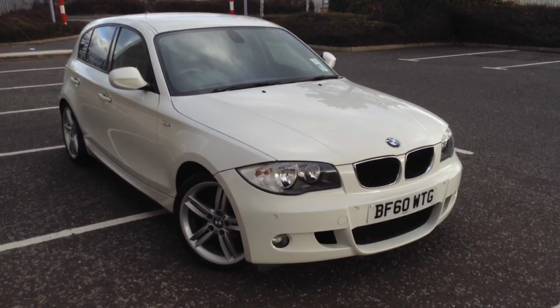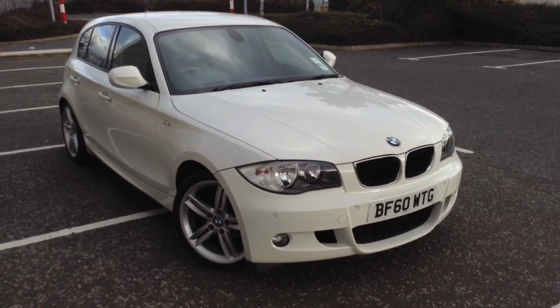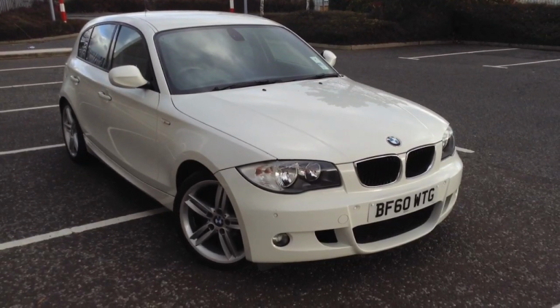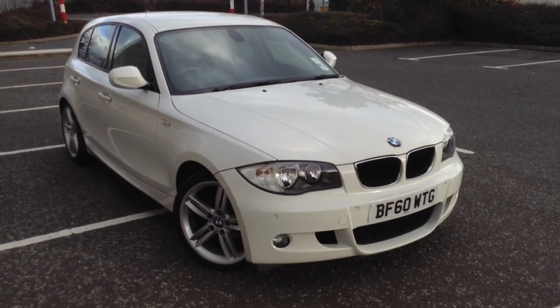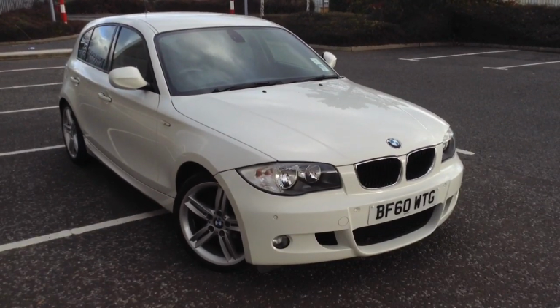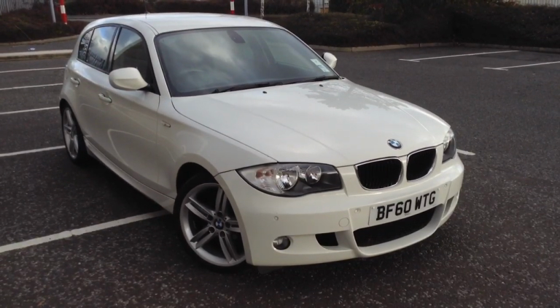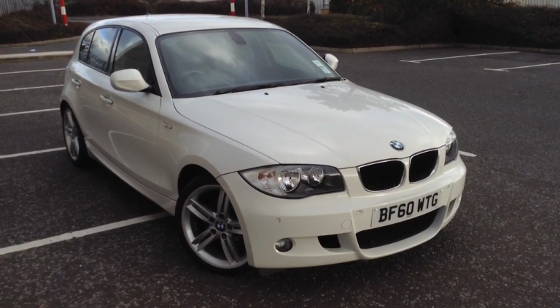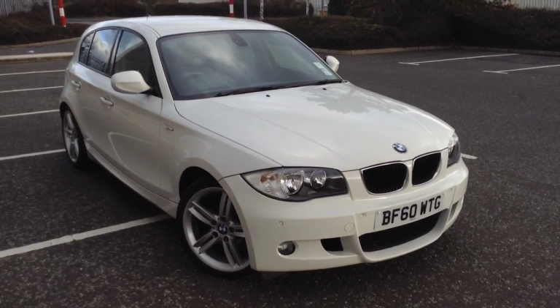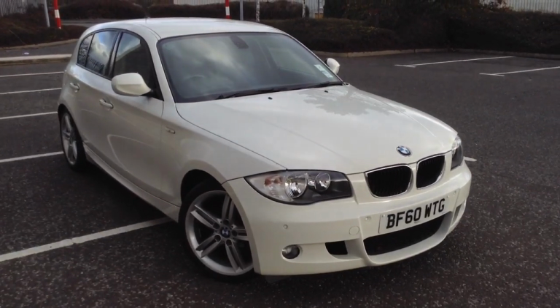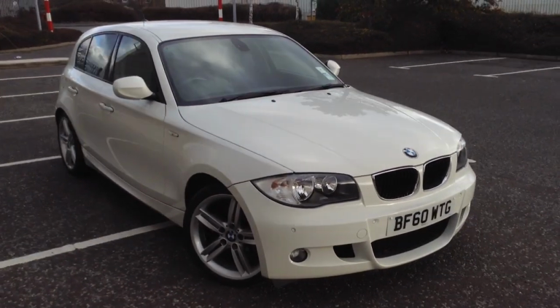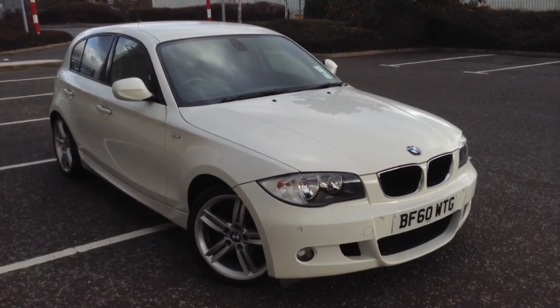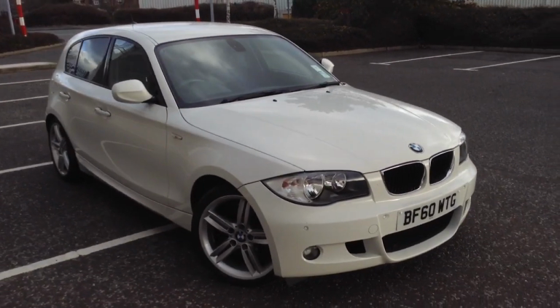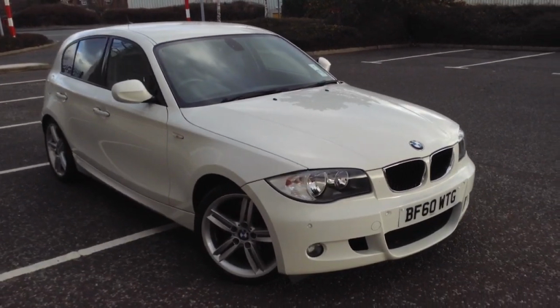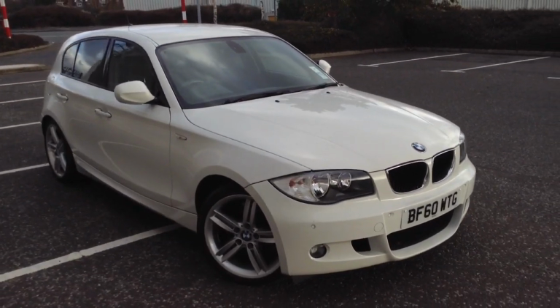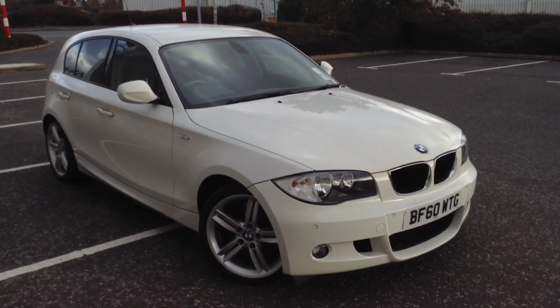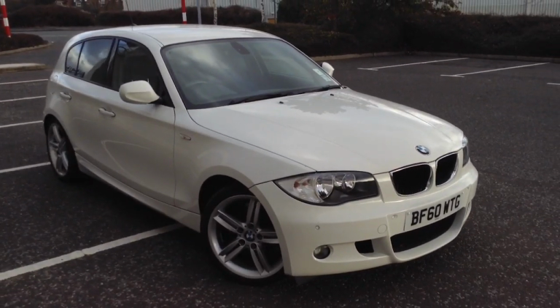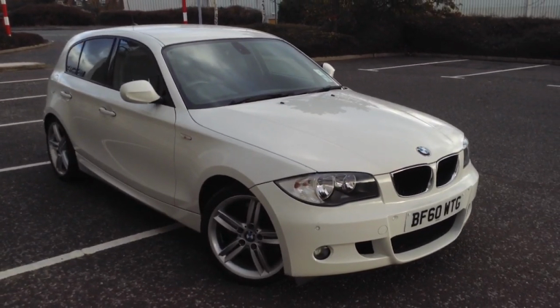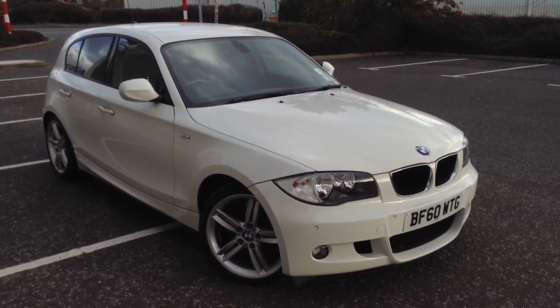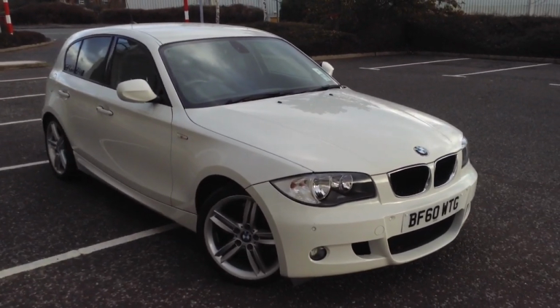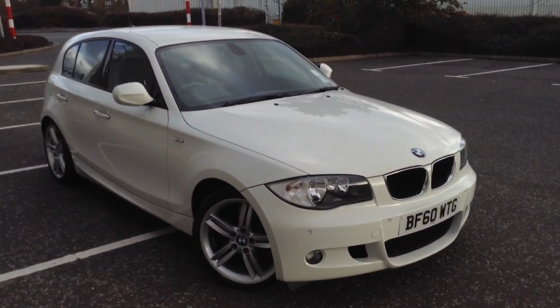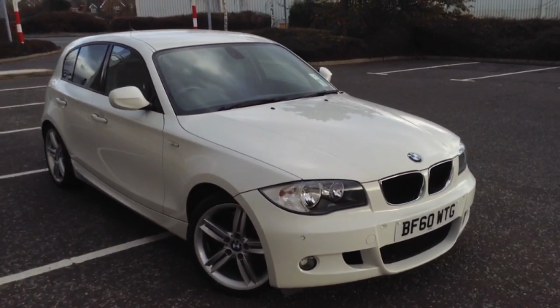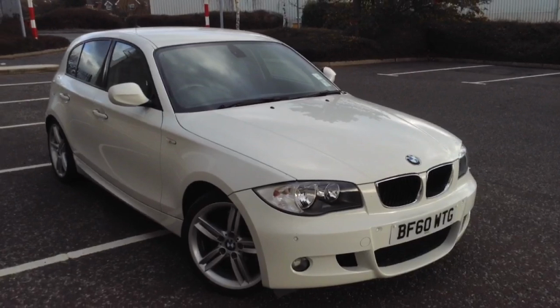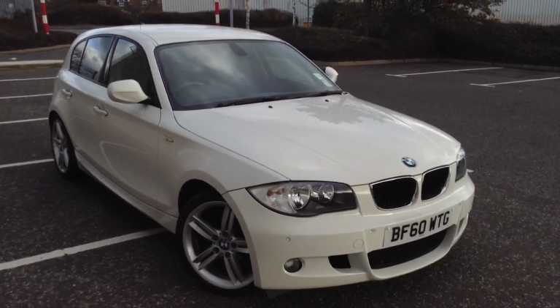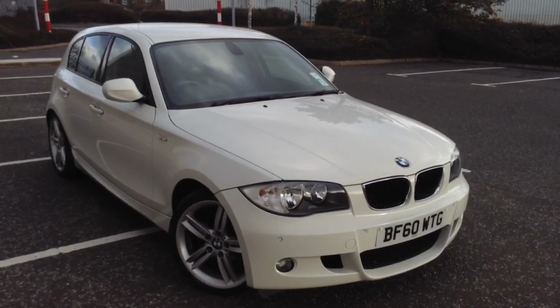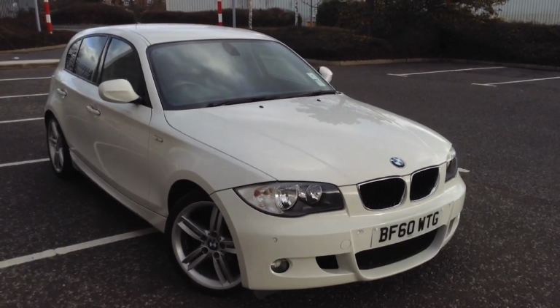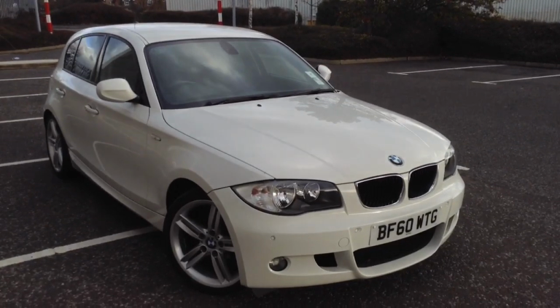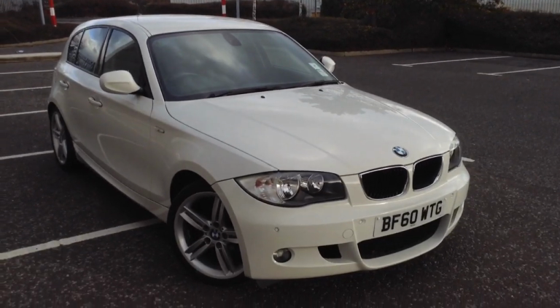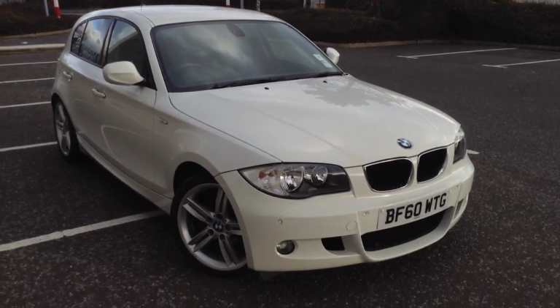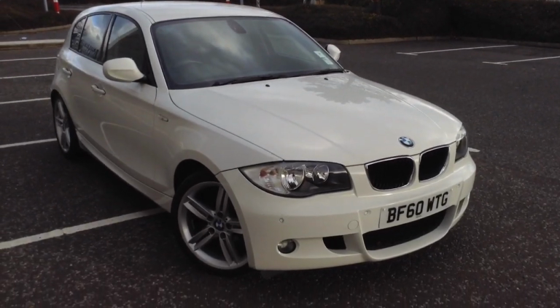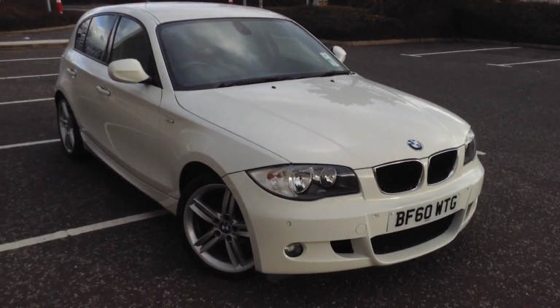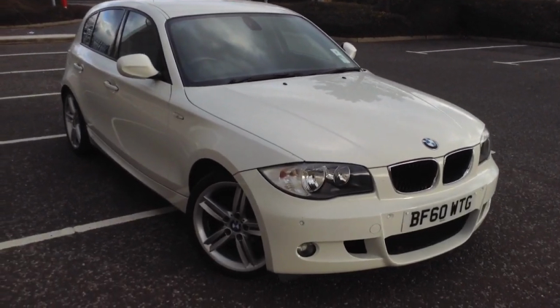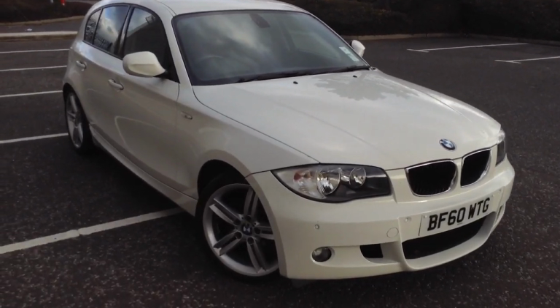Here we have a very nice looking 2010 BMW 116D M Sport 5-door hatch in white.